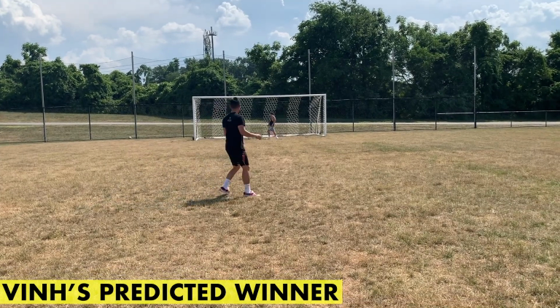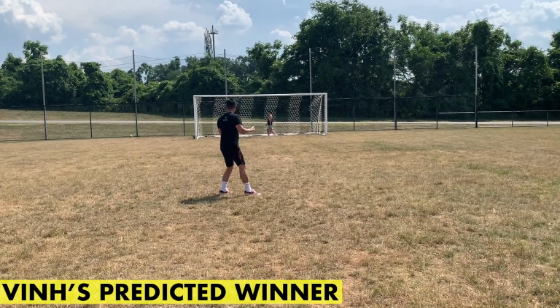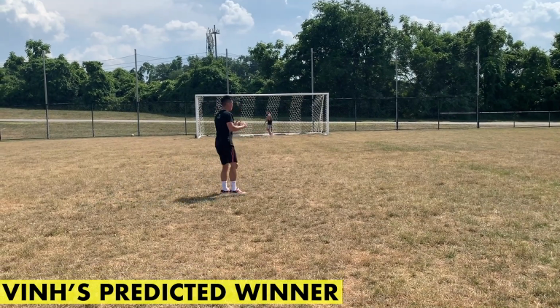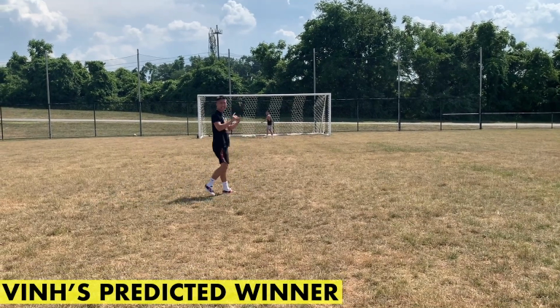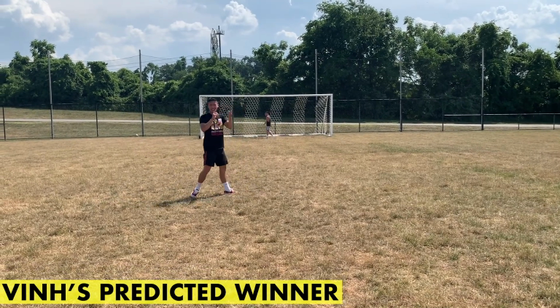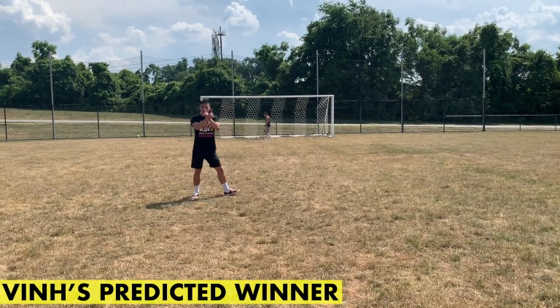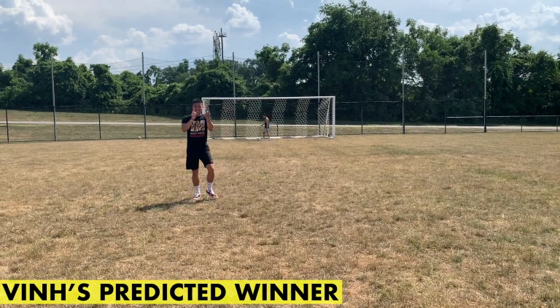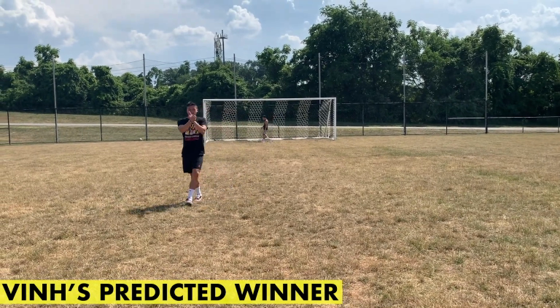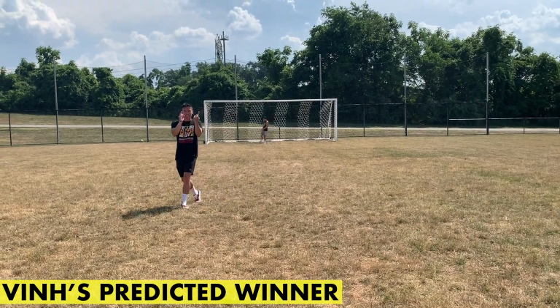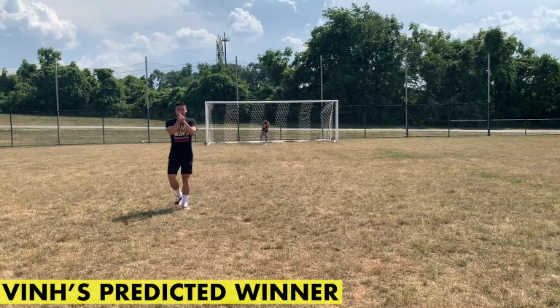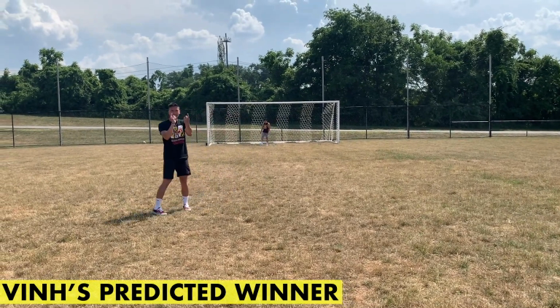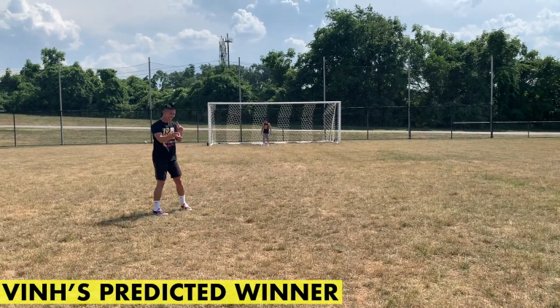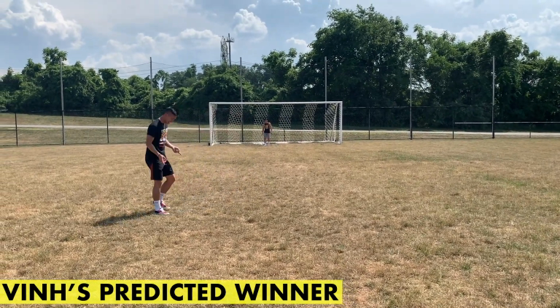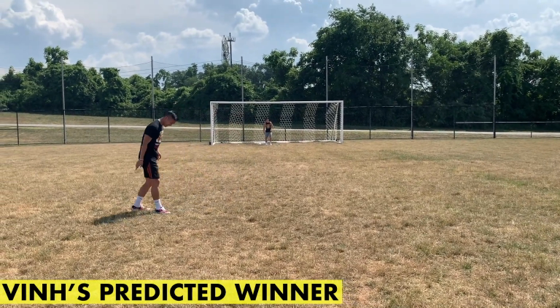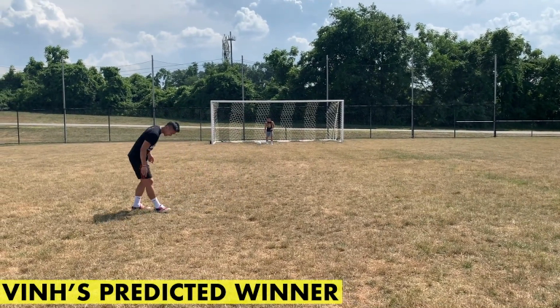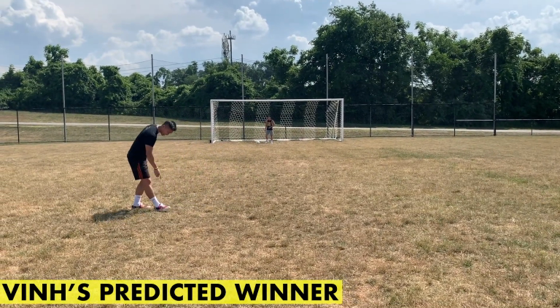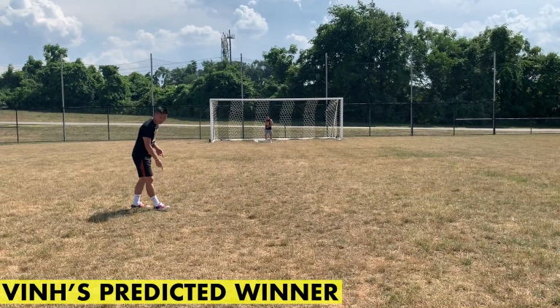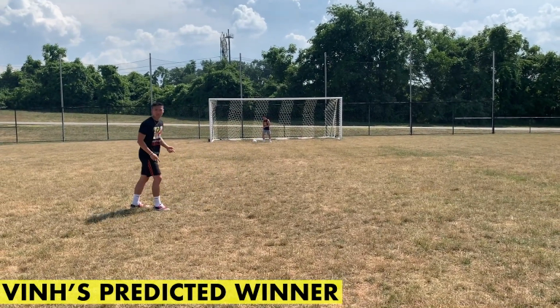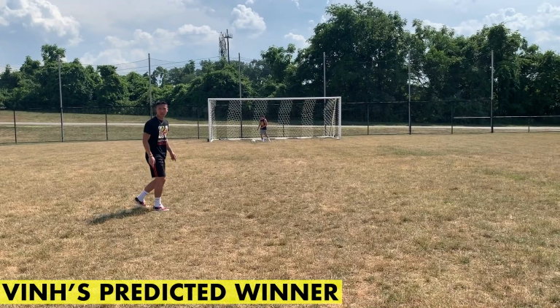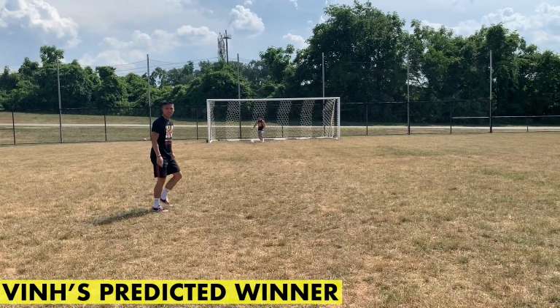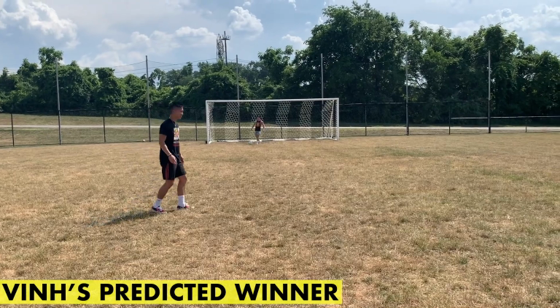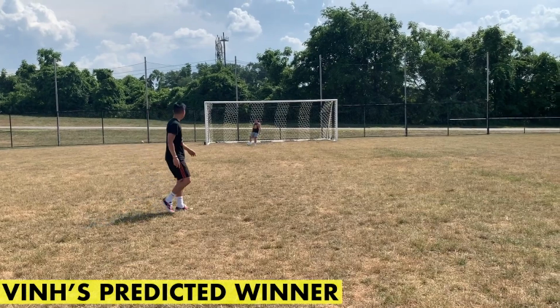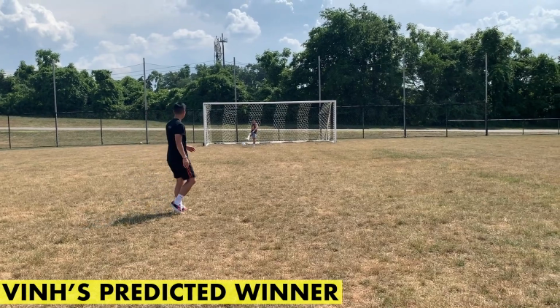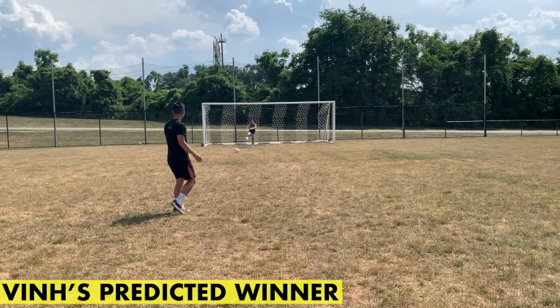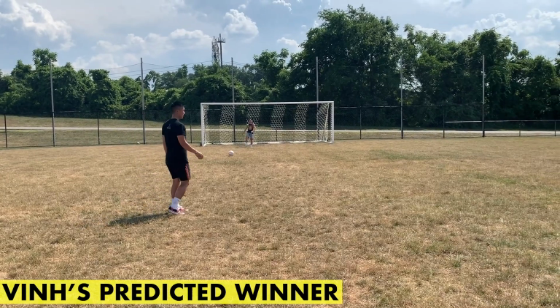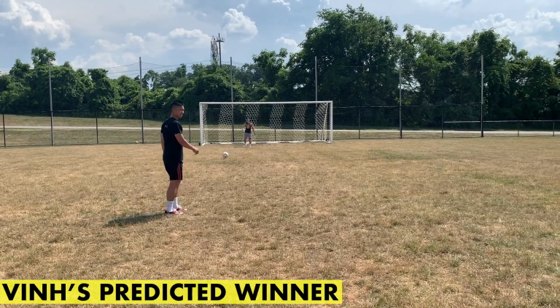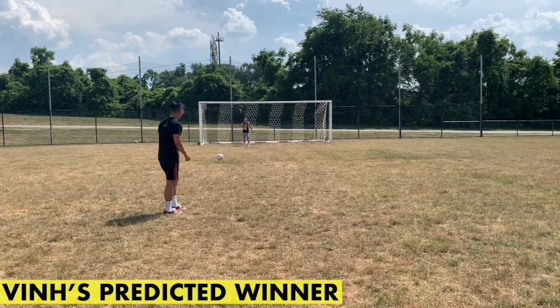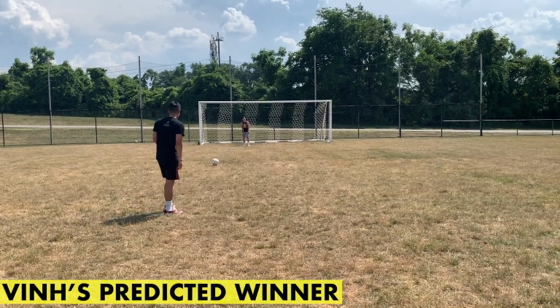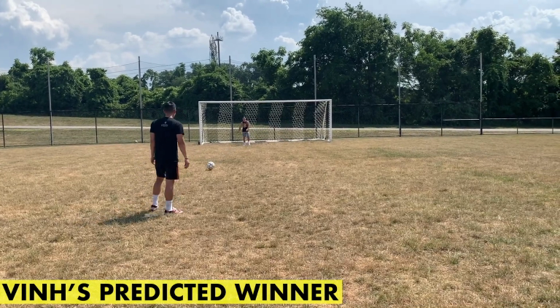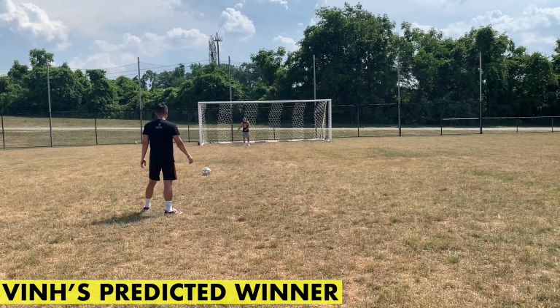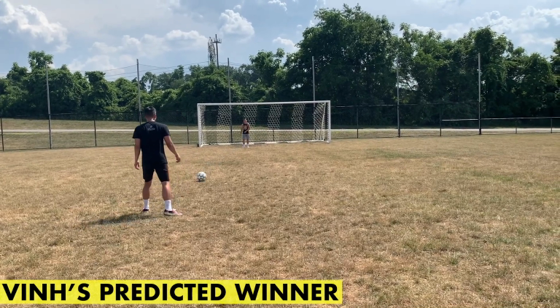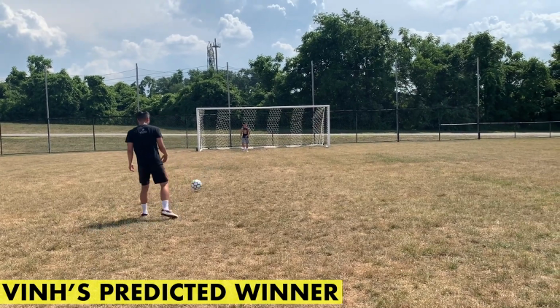Not bad — you get a little spin on it. I got underneath the ball, so the flat Vans aren't too bad so far.